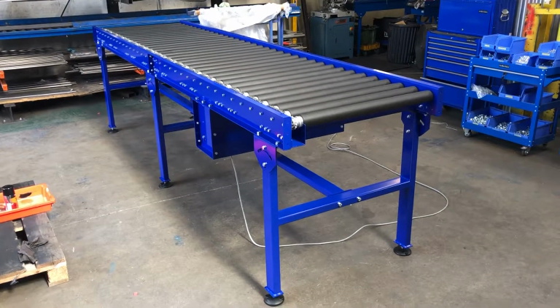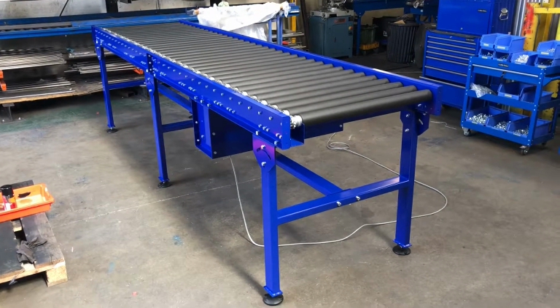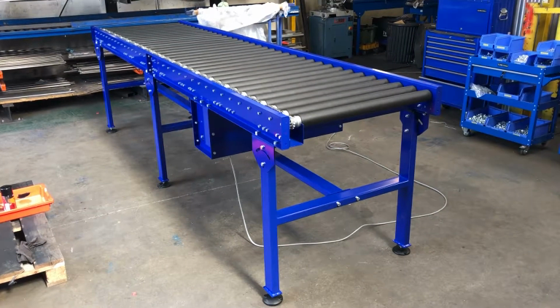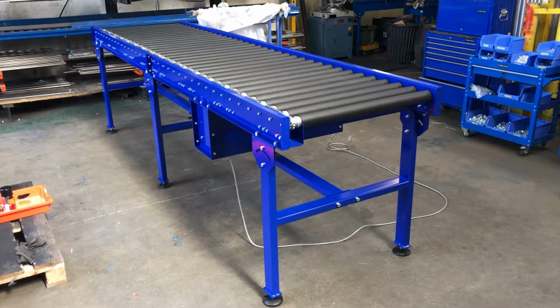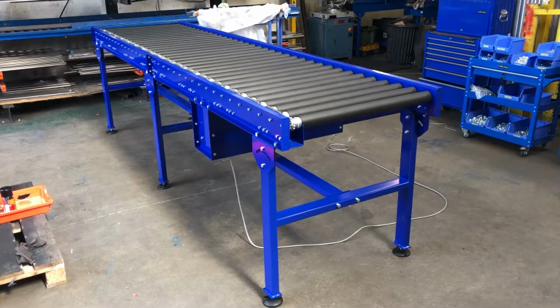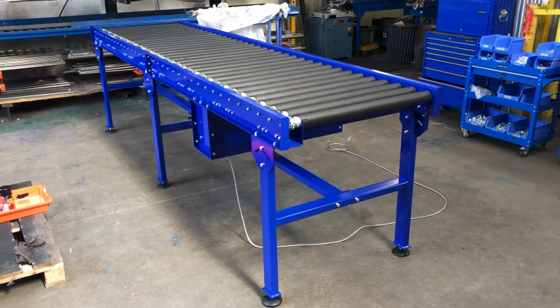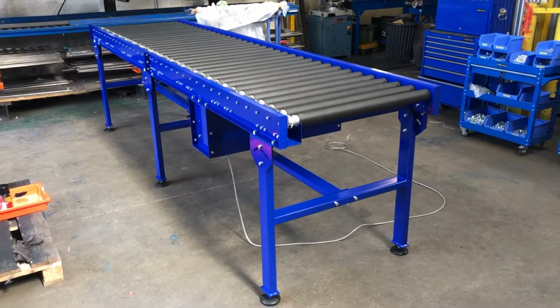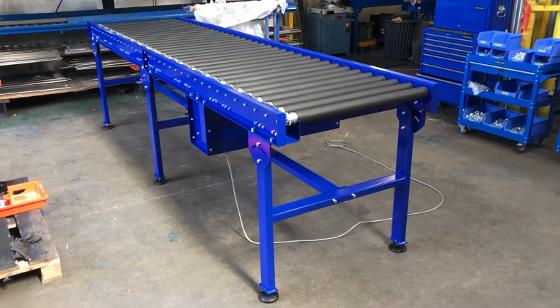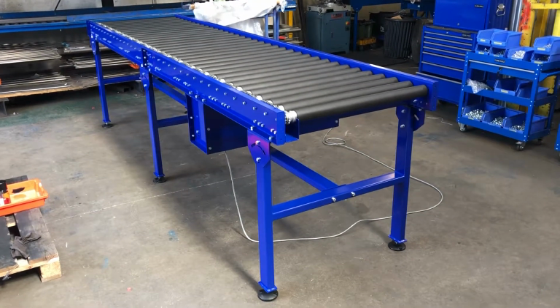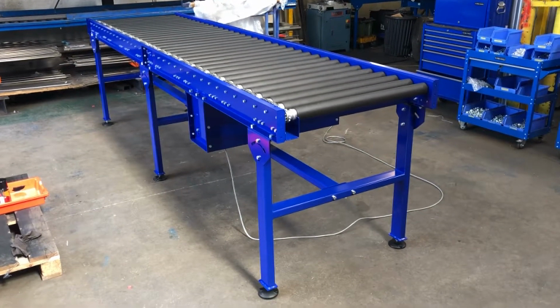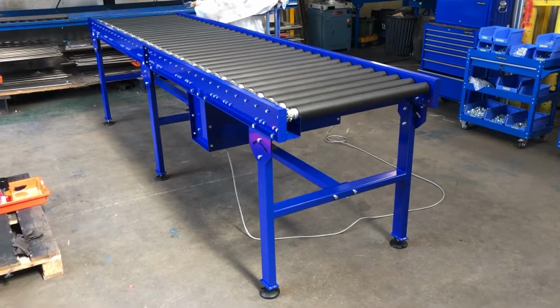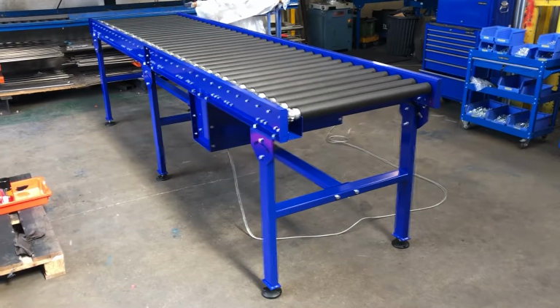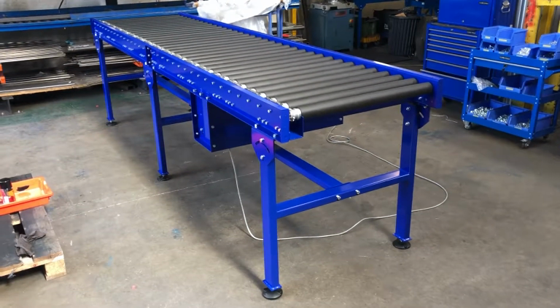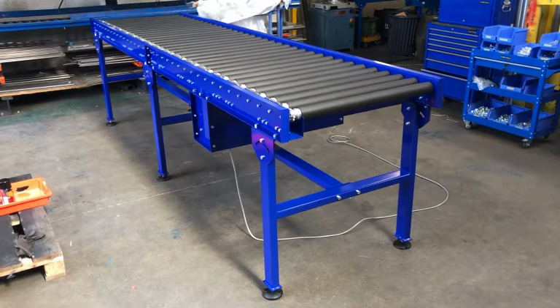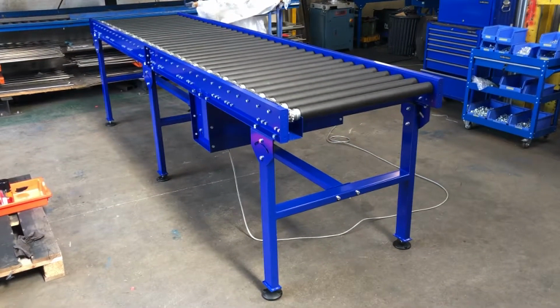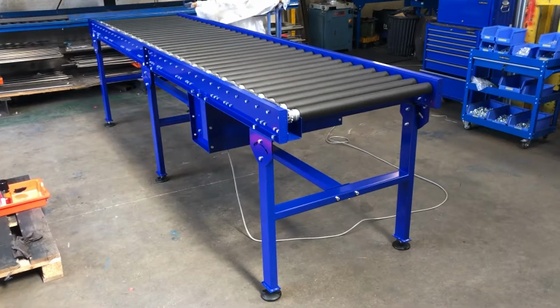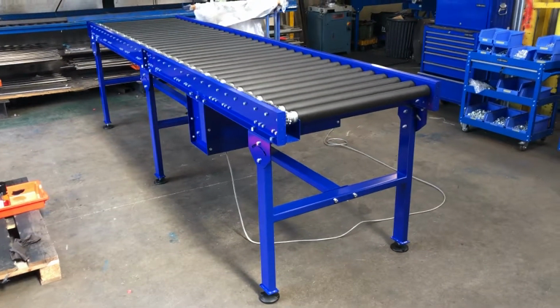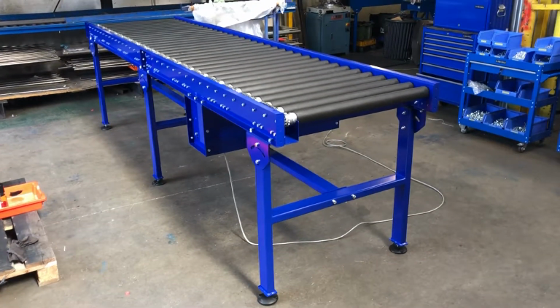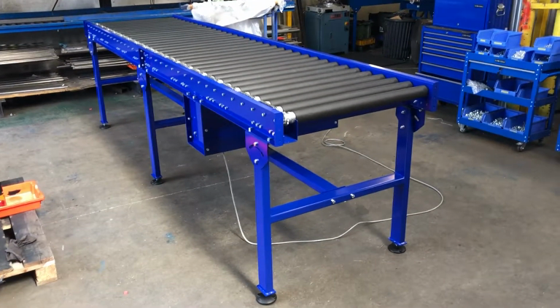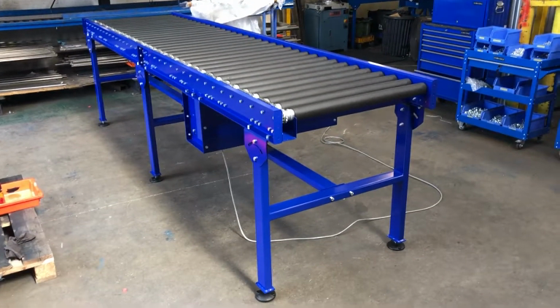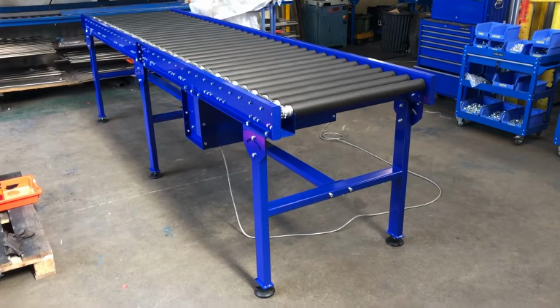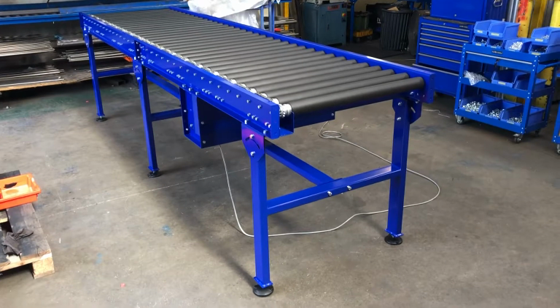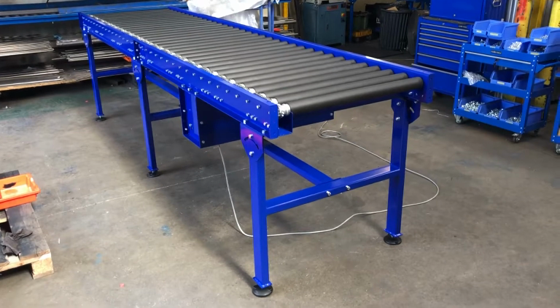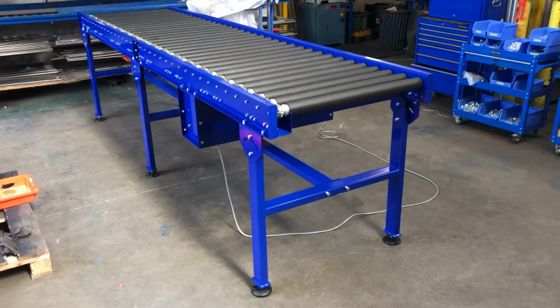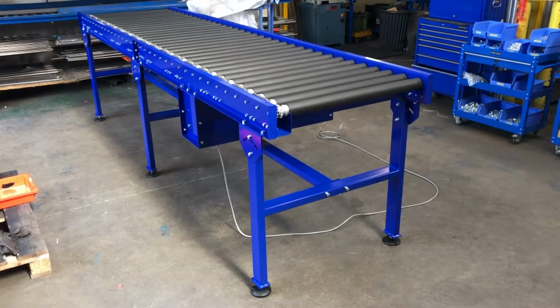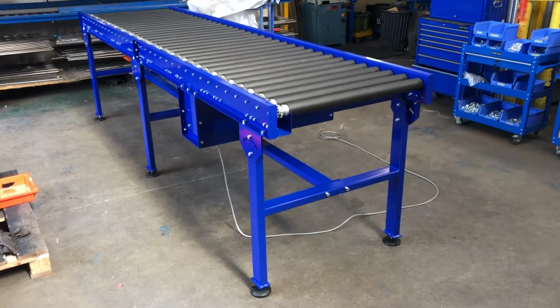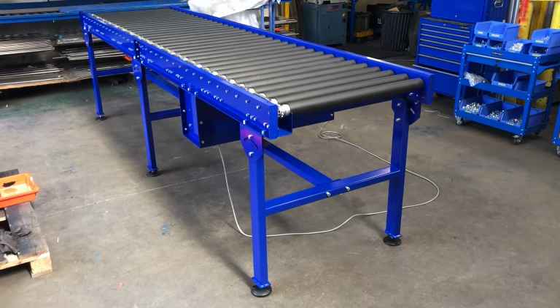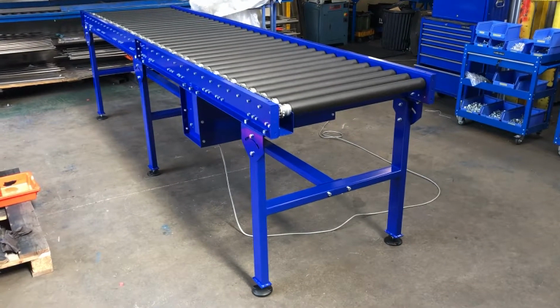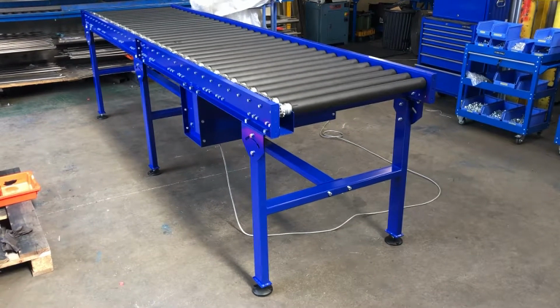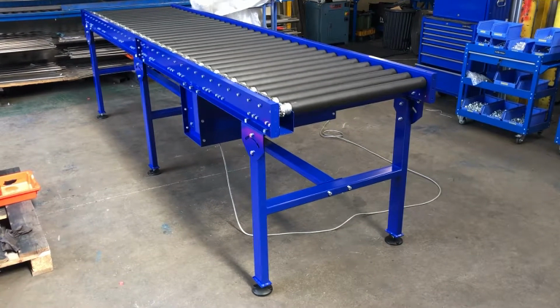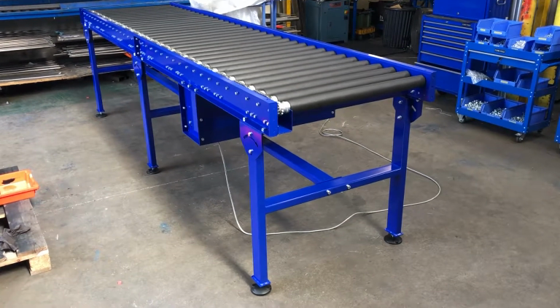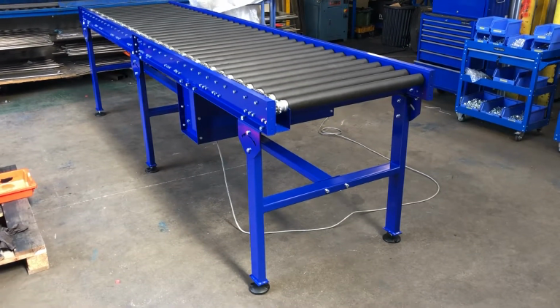Hello, this is James from KBR Conveyor Sections. This is a video of one of our powered chain conveyors.